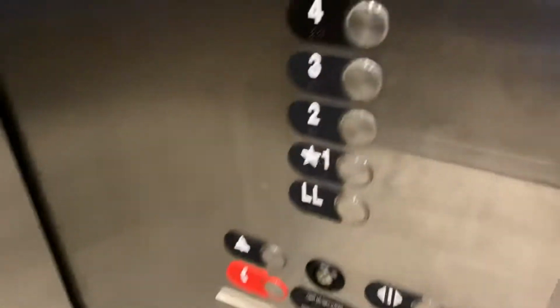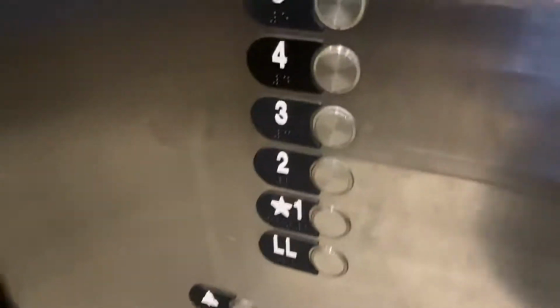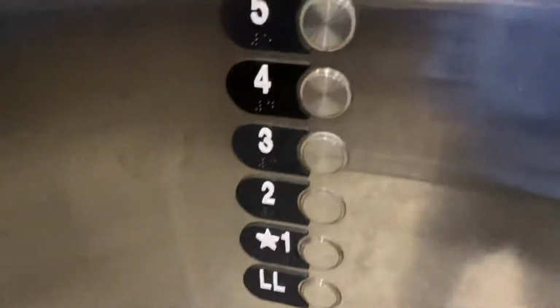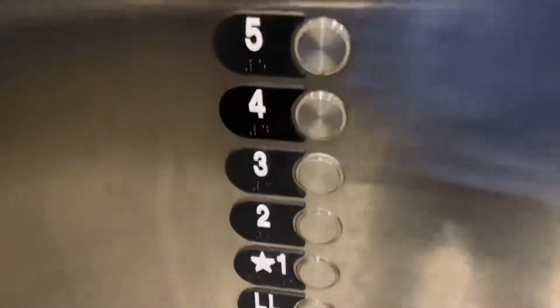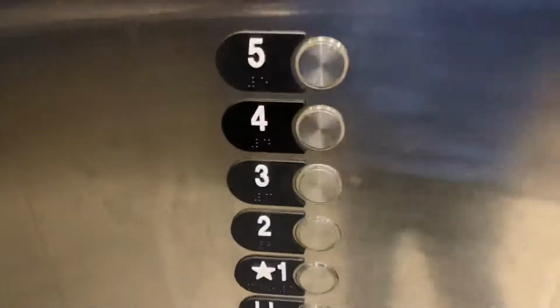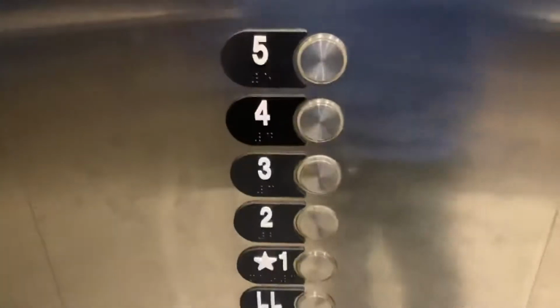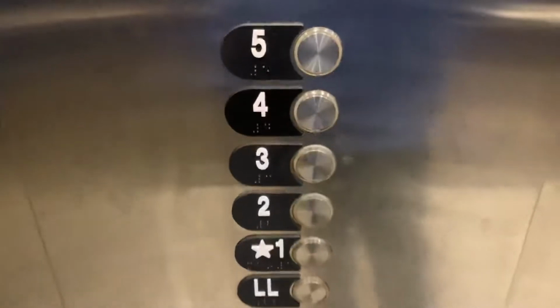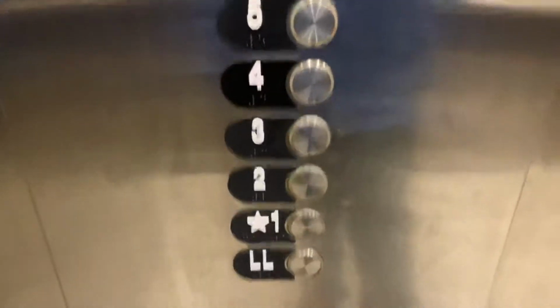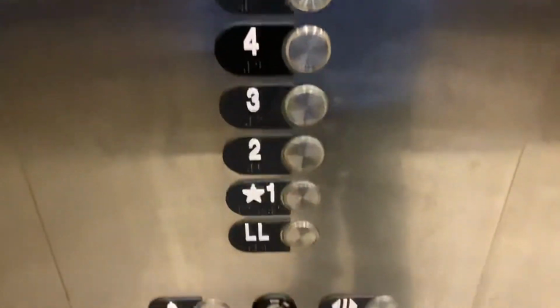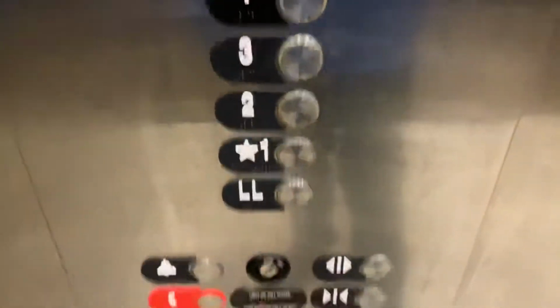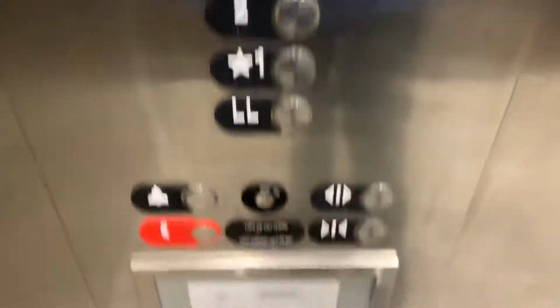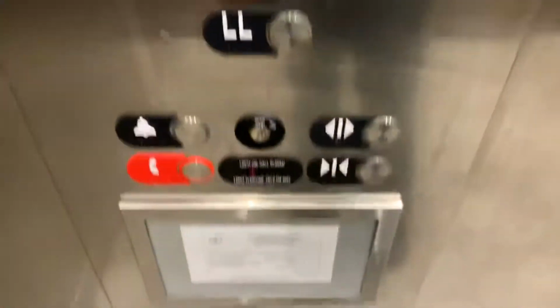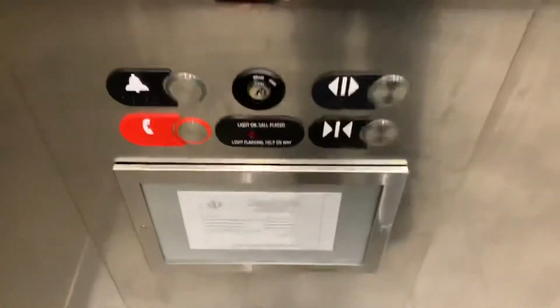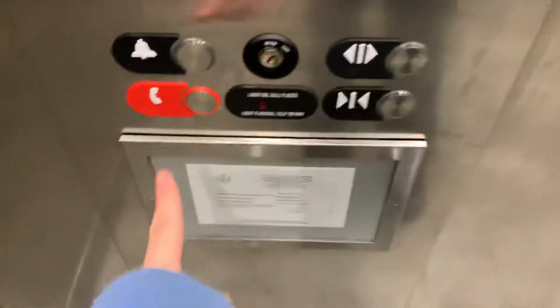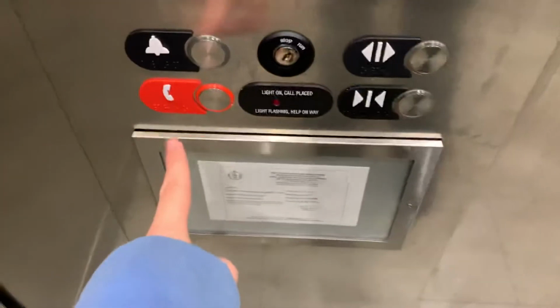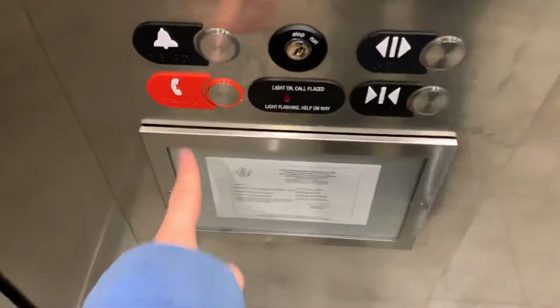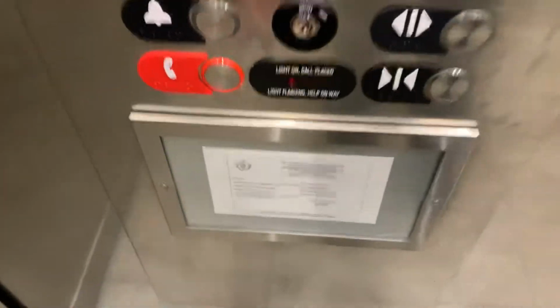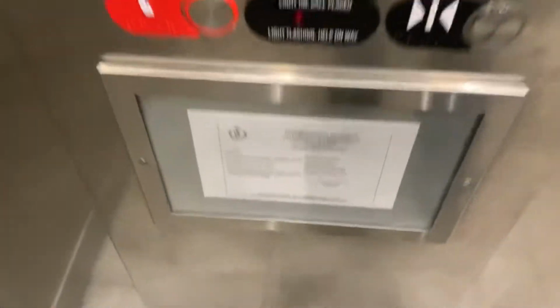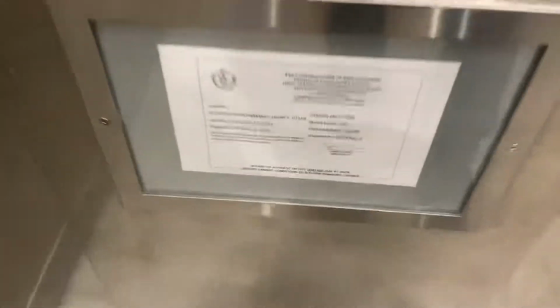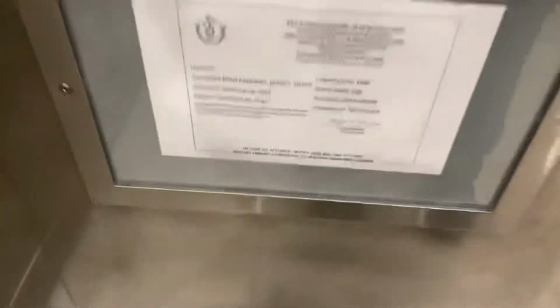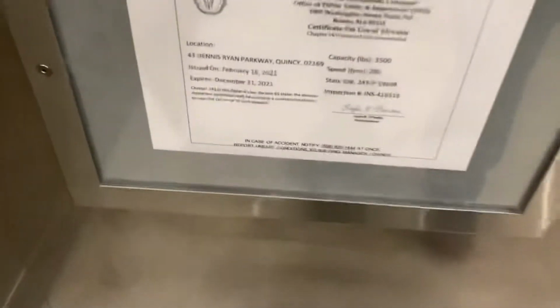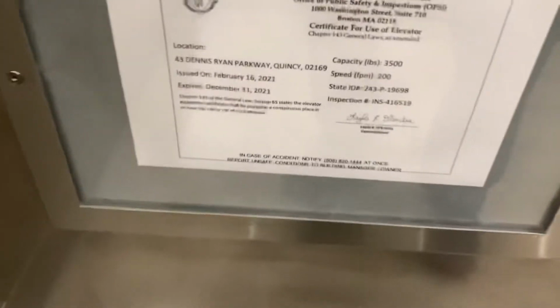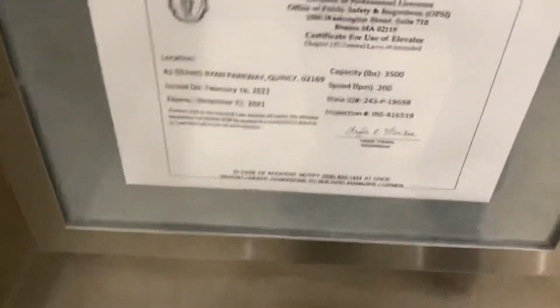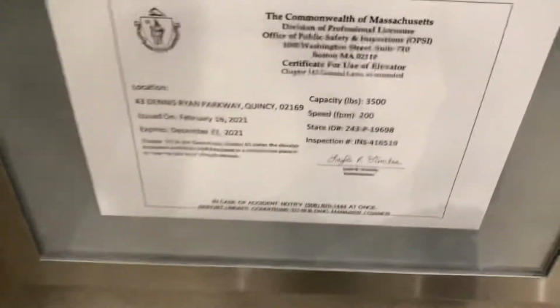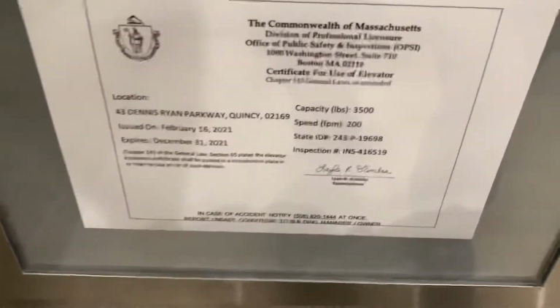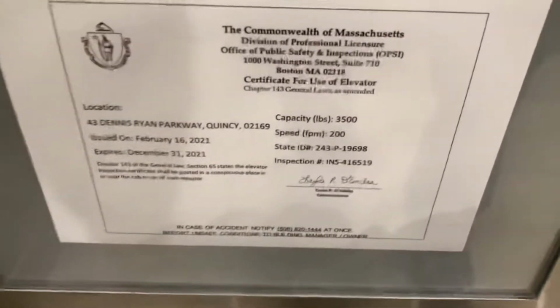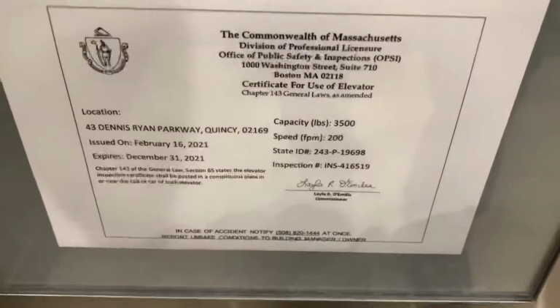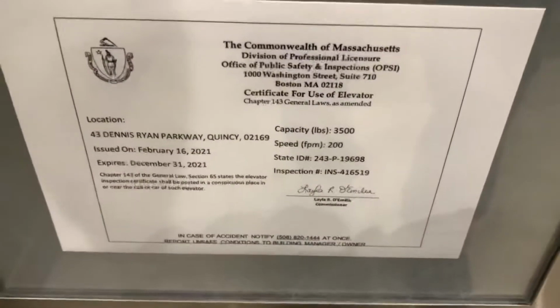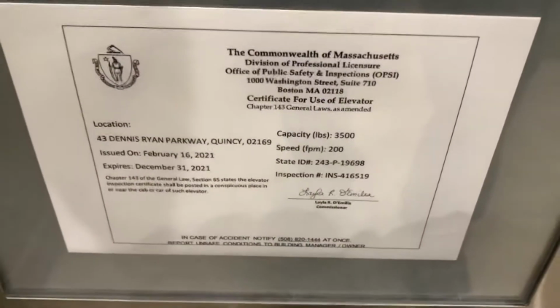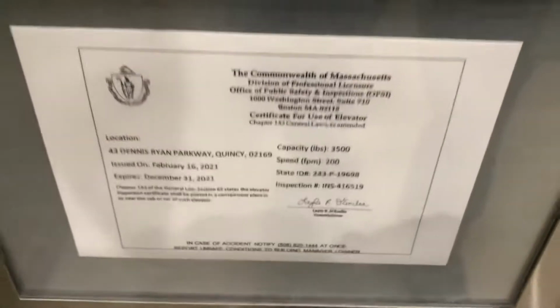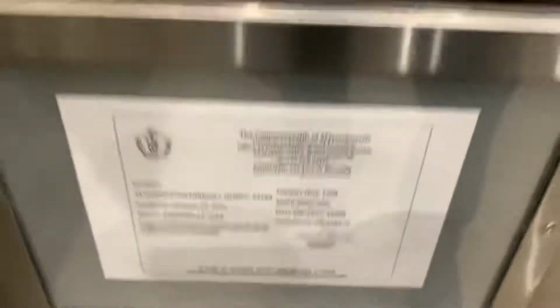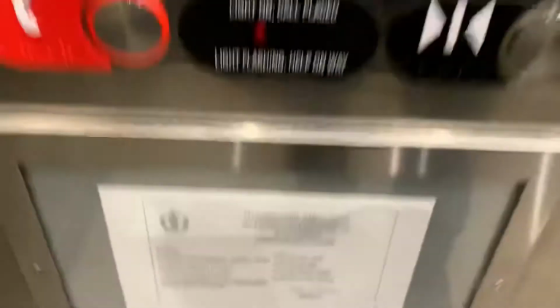Here are the buttons. And there's the phone. 200 feet per minute, 3,500 pounds.